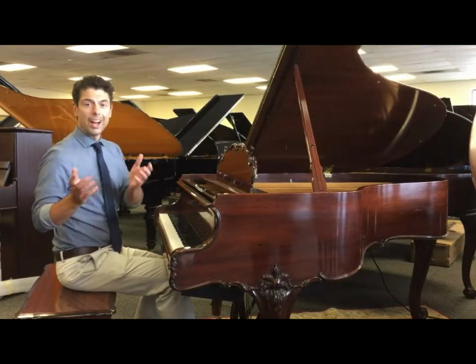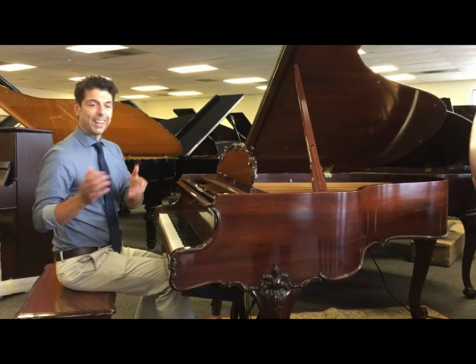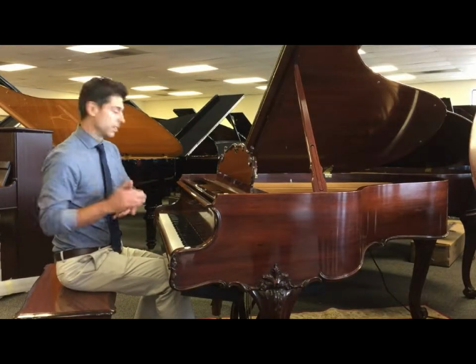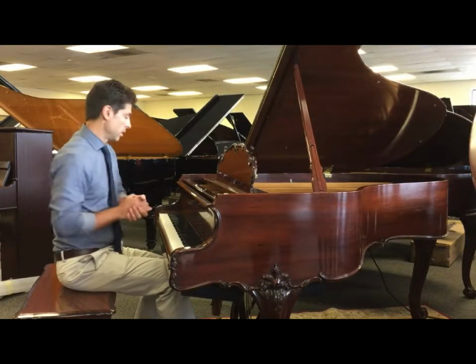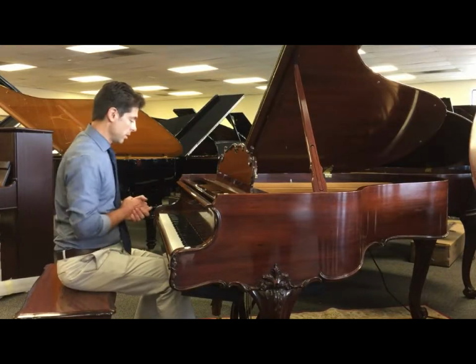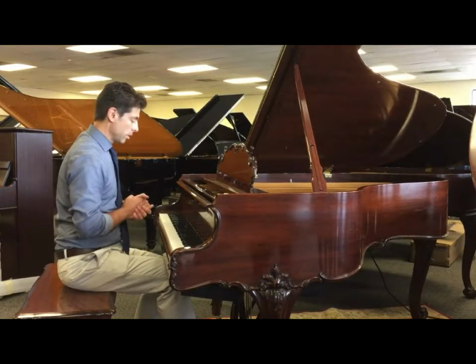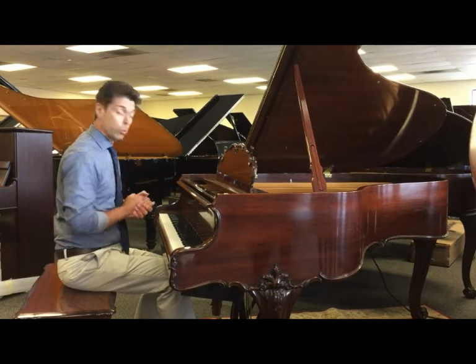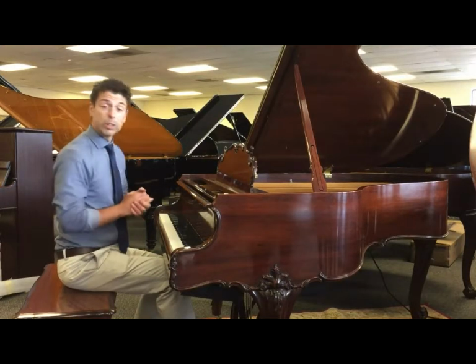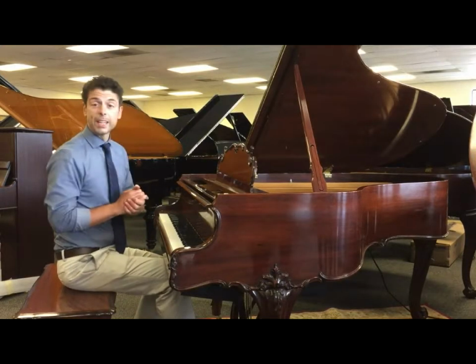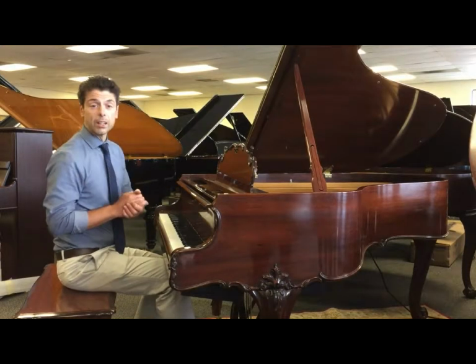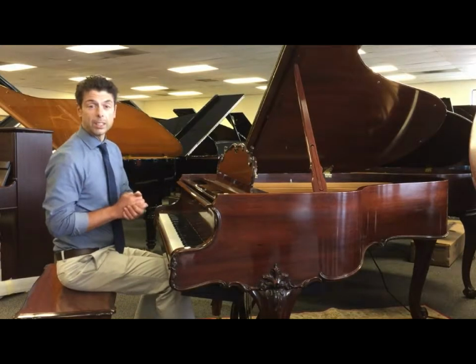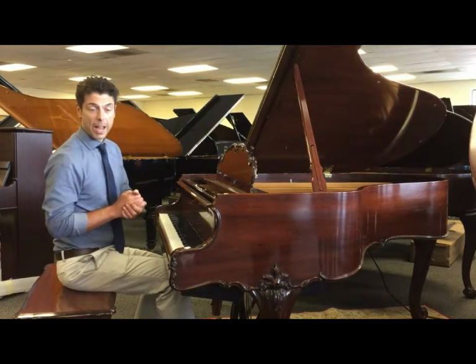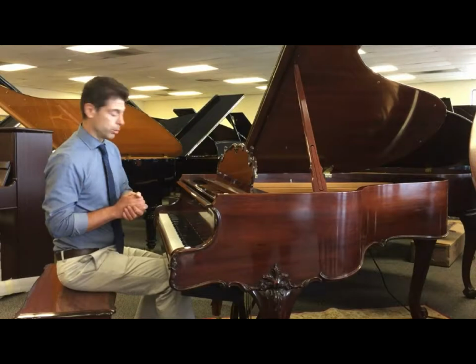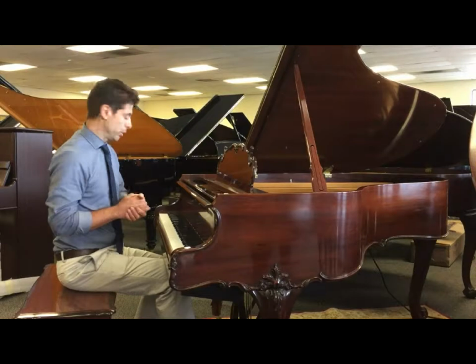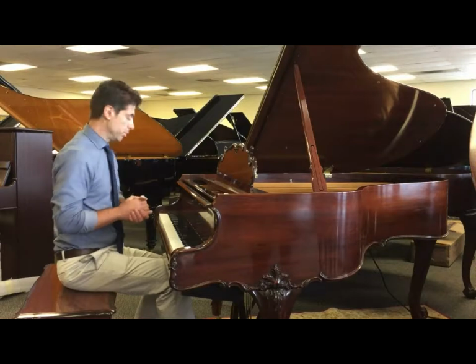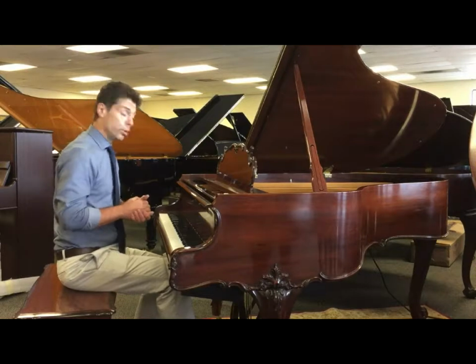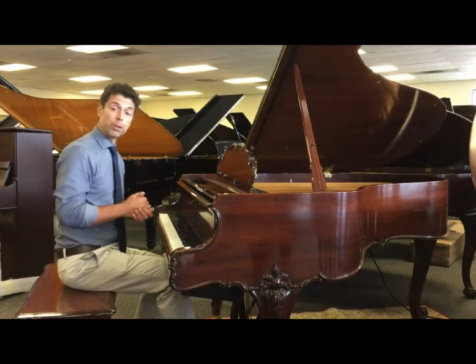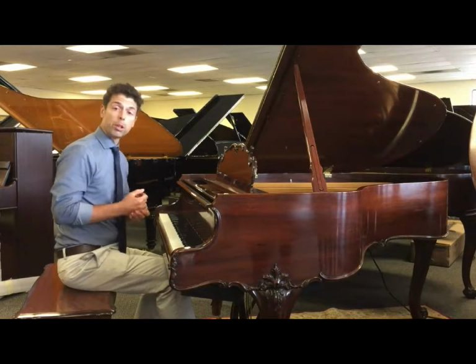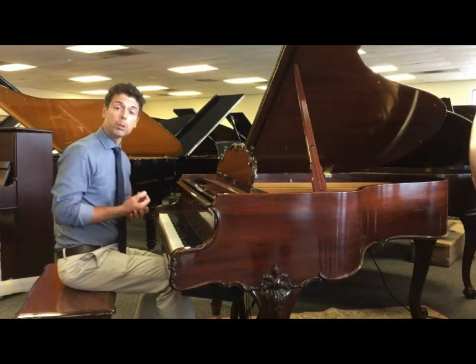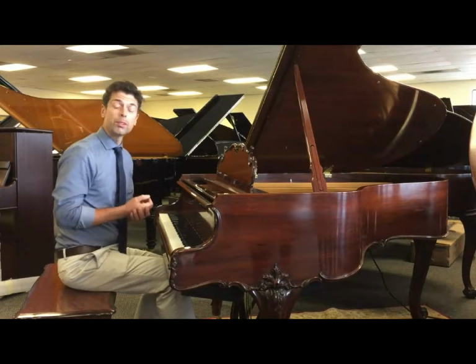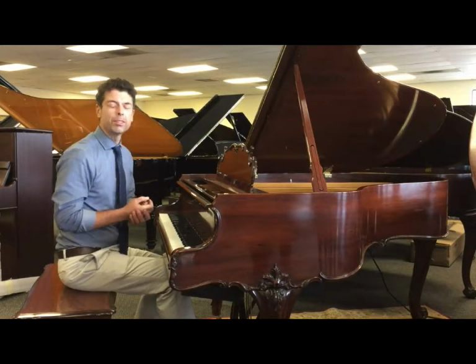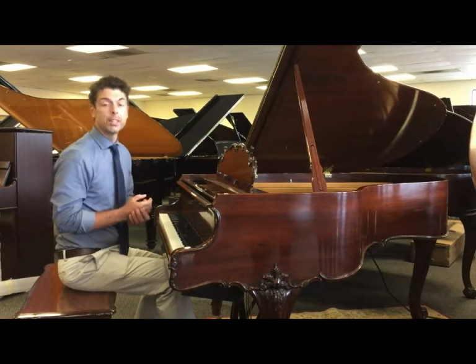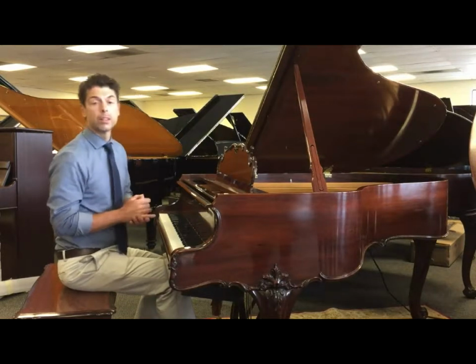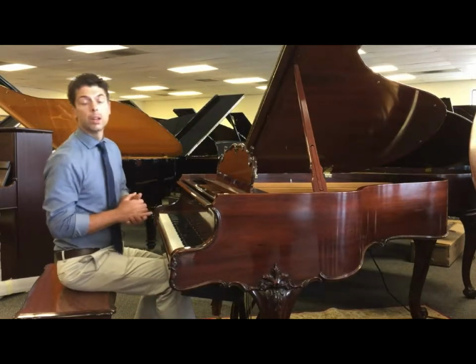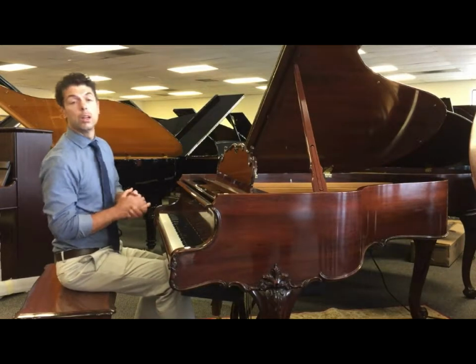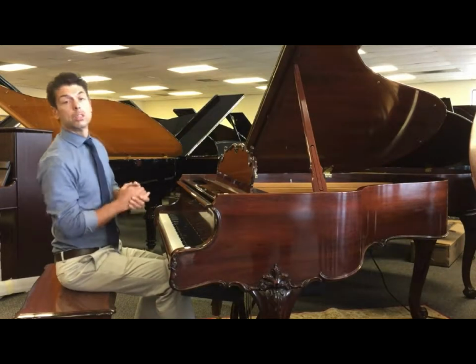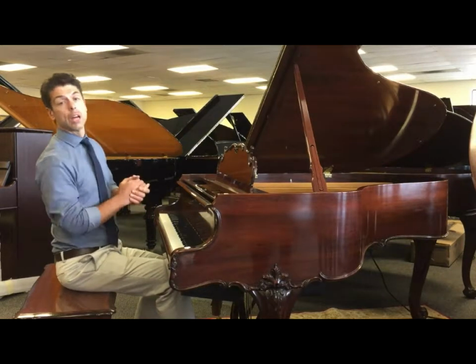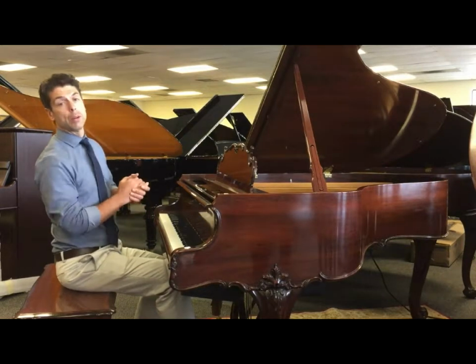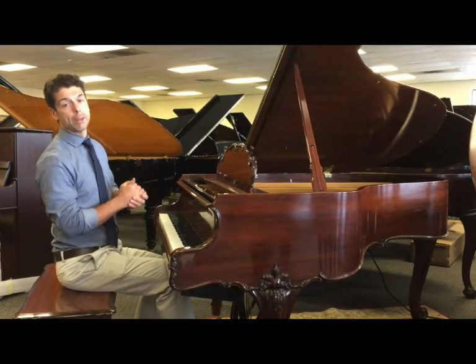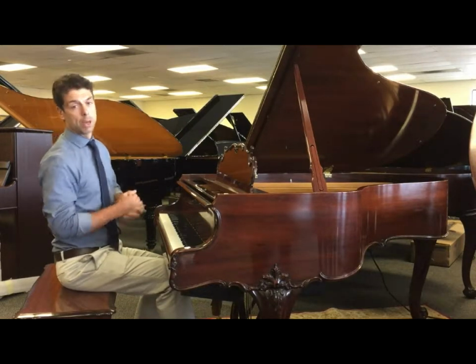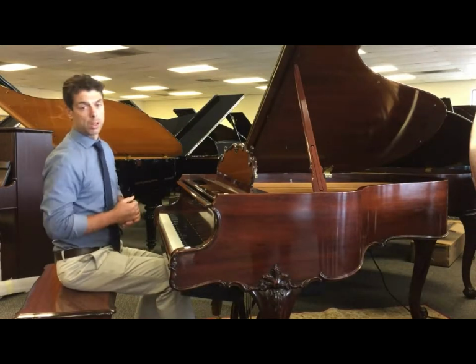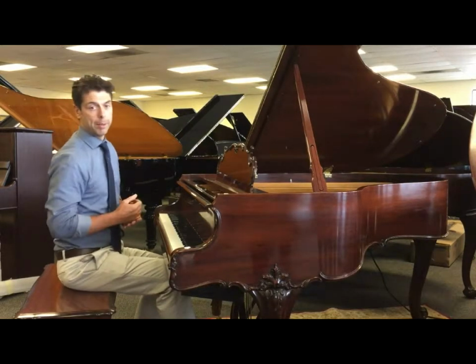Hi, we're going to take a listen now to this beautiful Louis the 15th Steinway Model M.